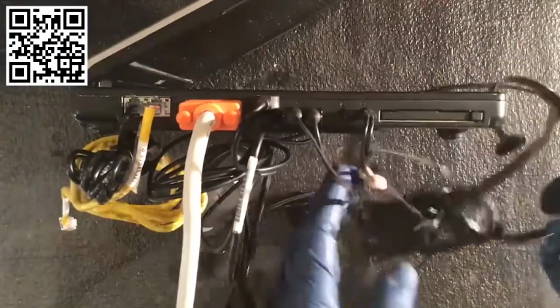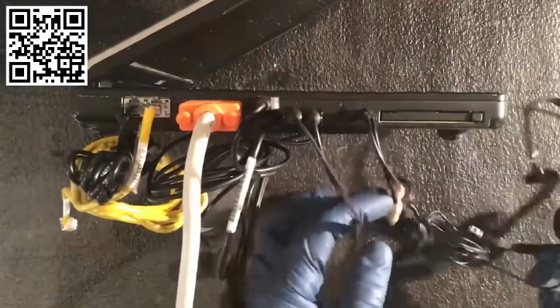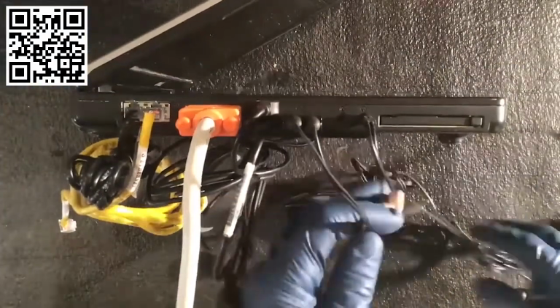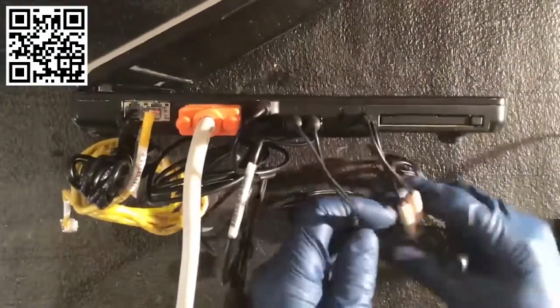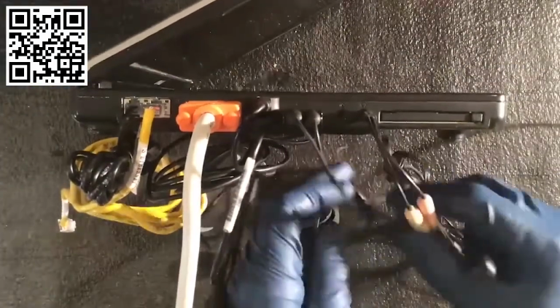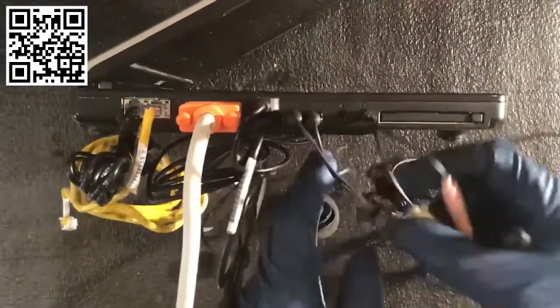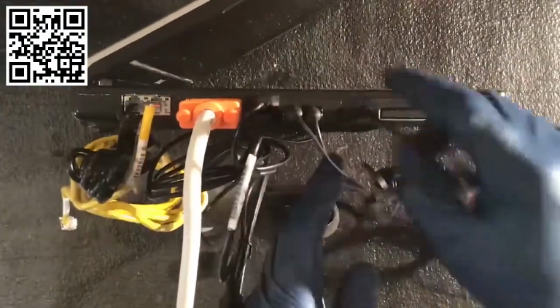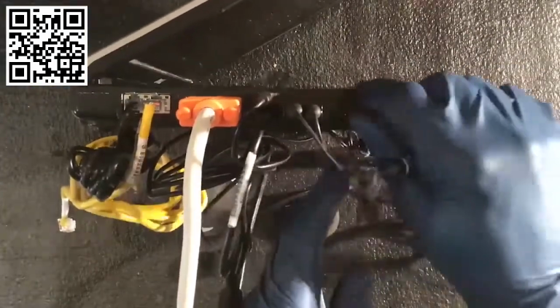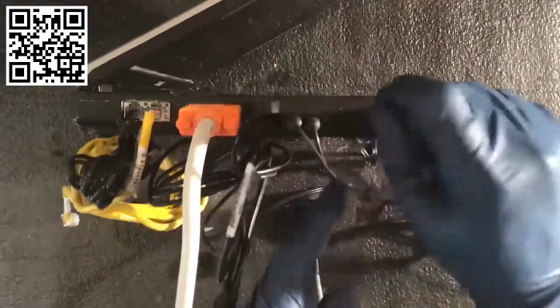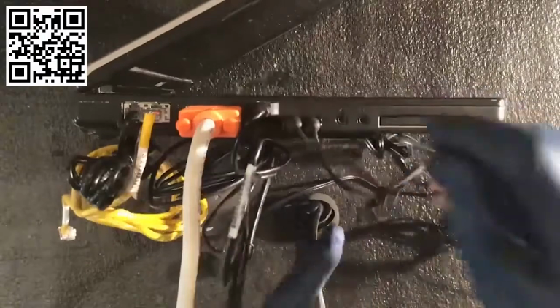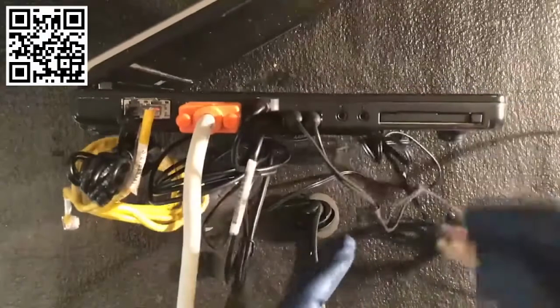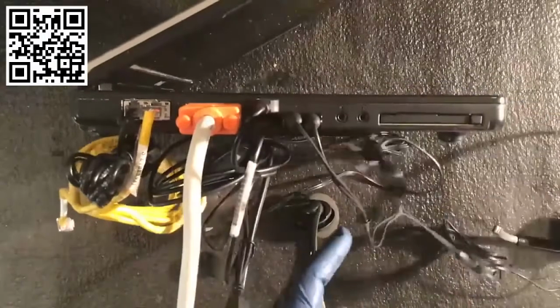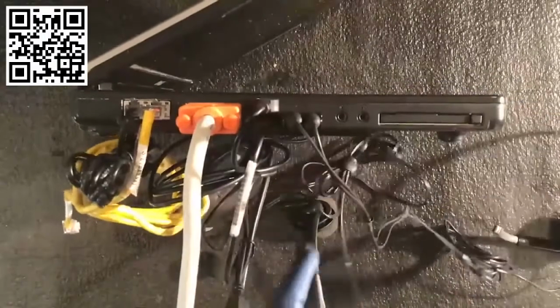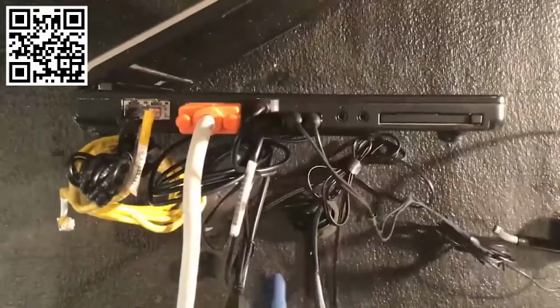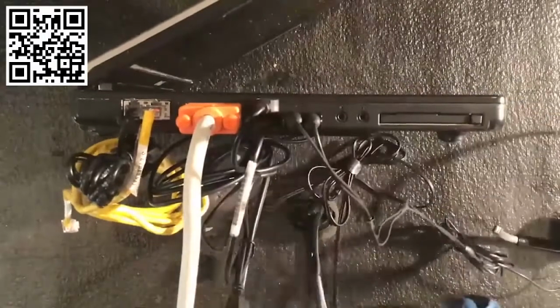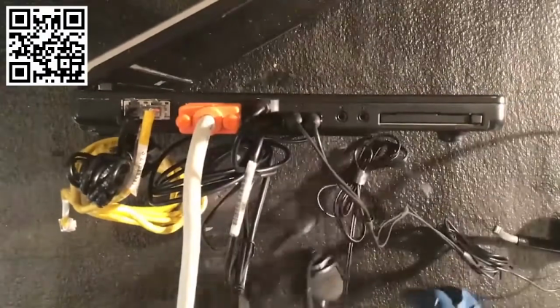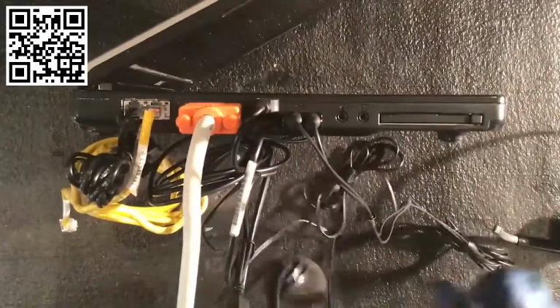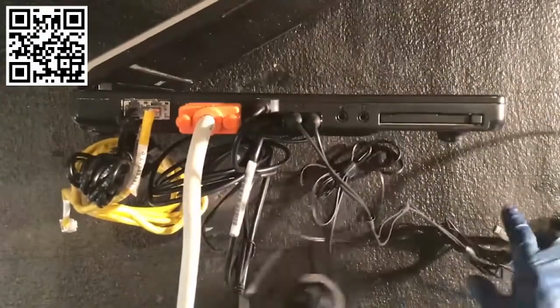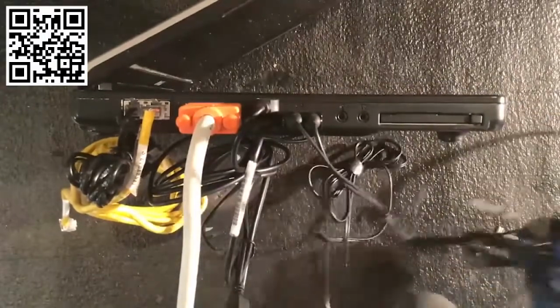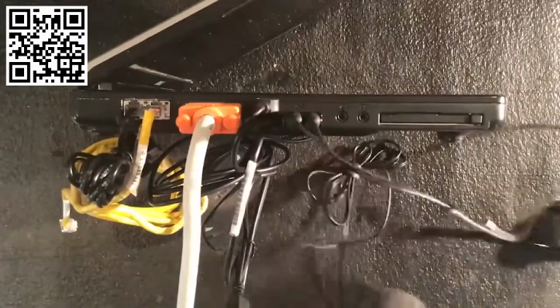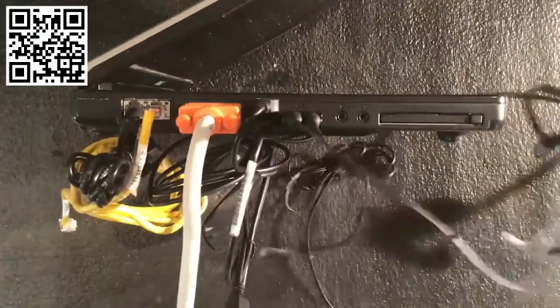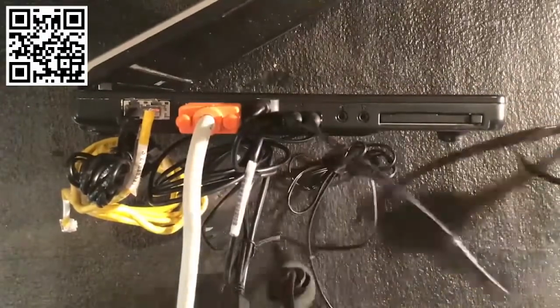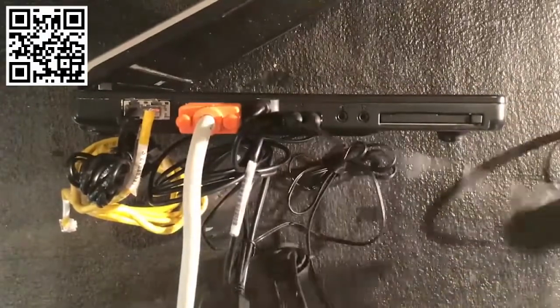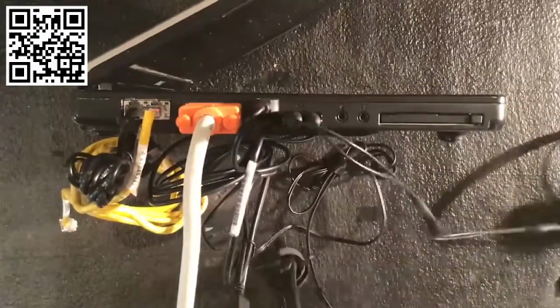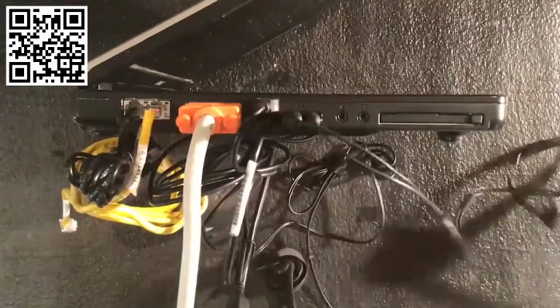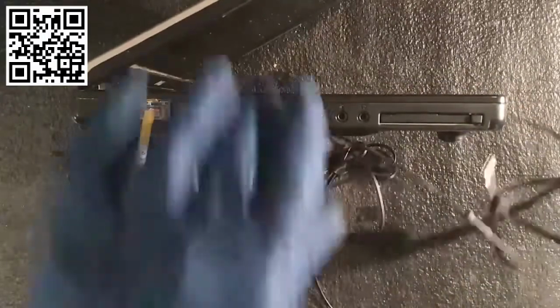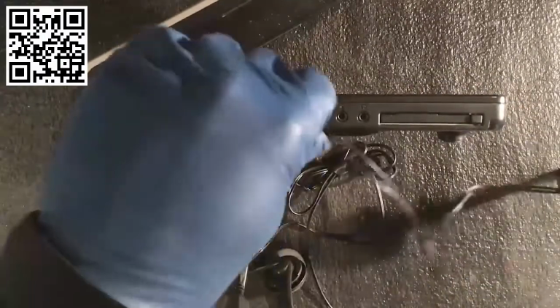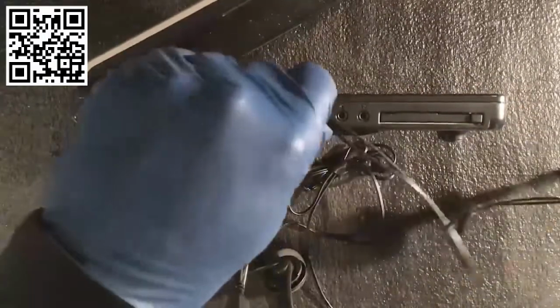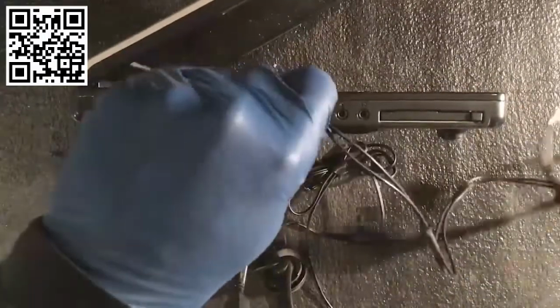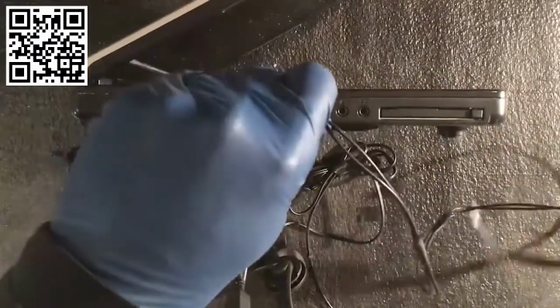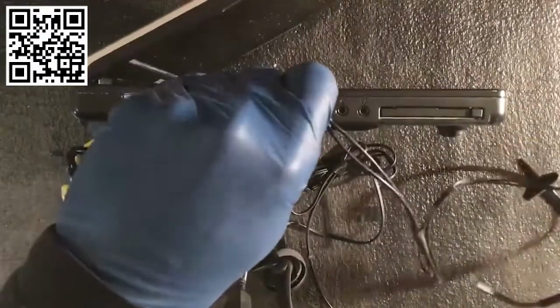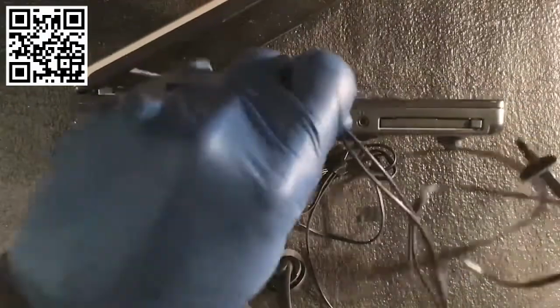Let me set these aside and show you individually some of these different types of cables and connectors.